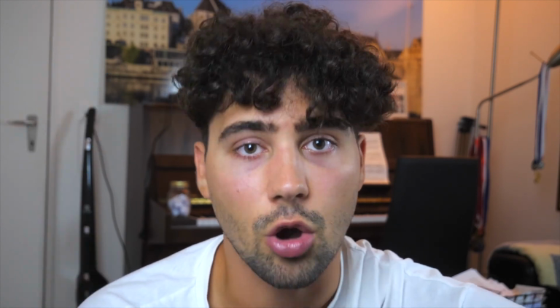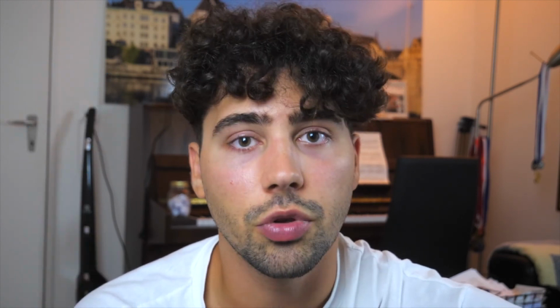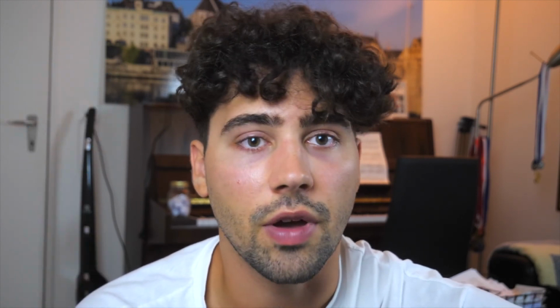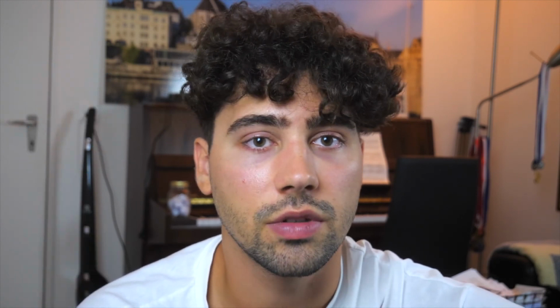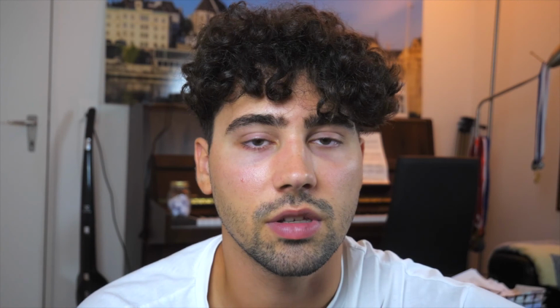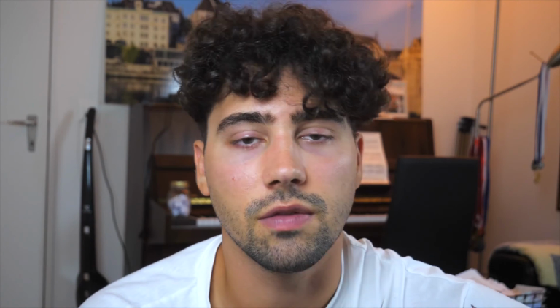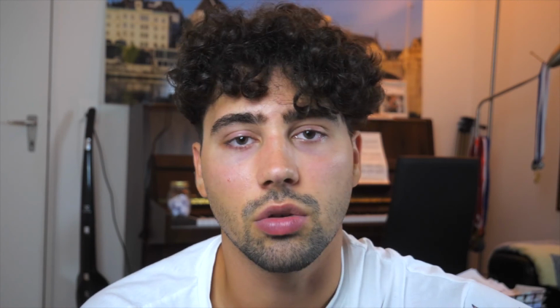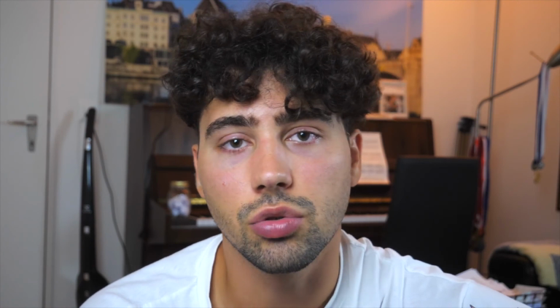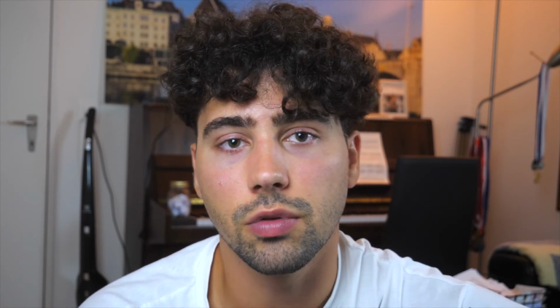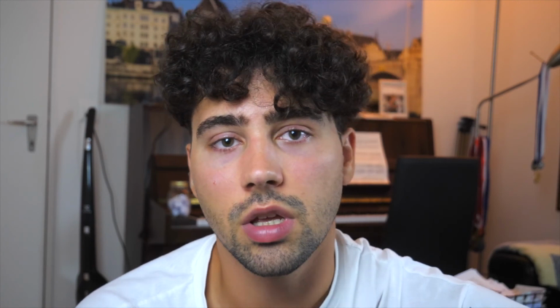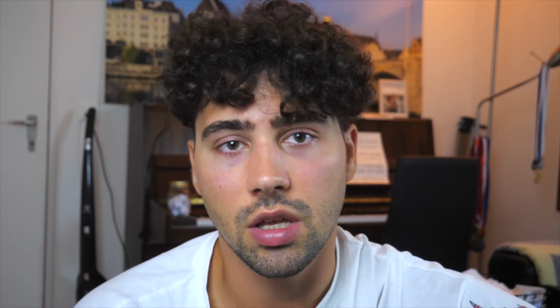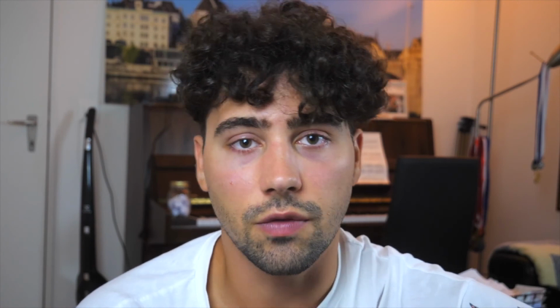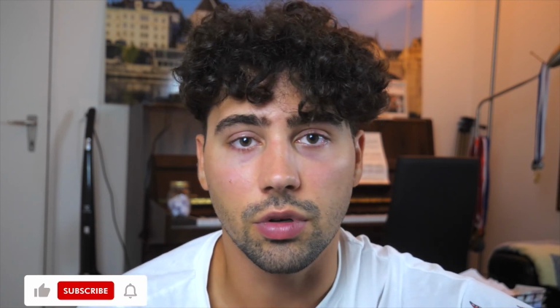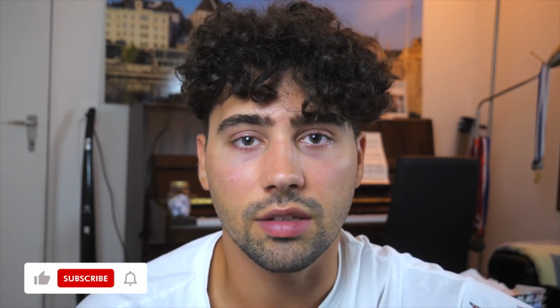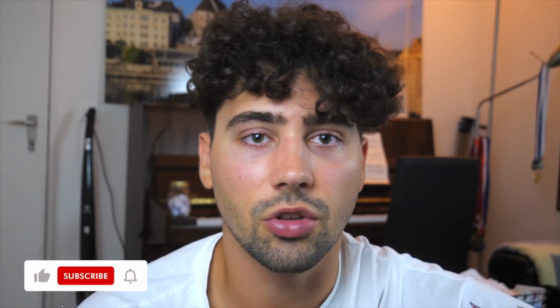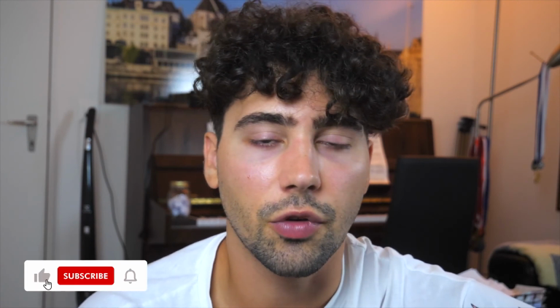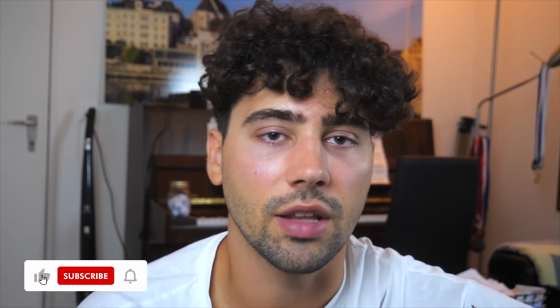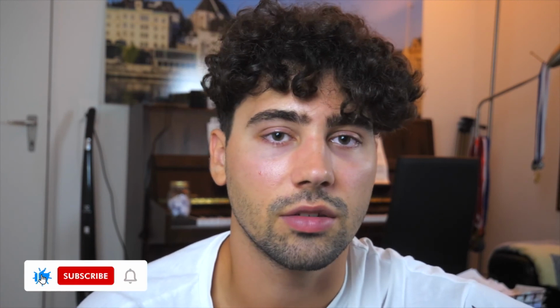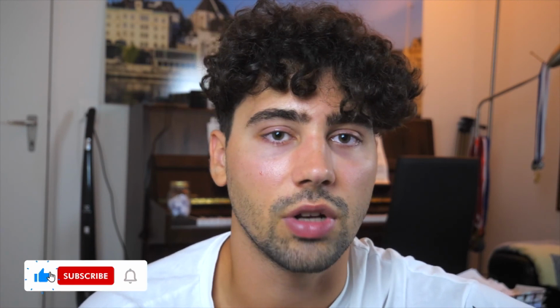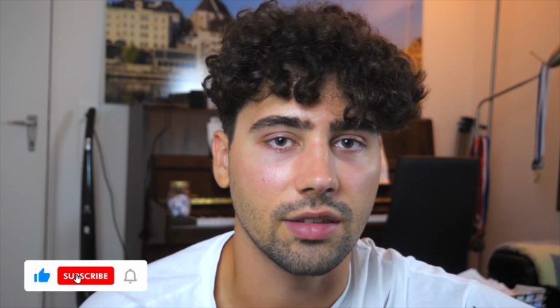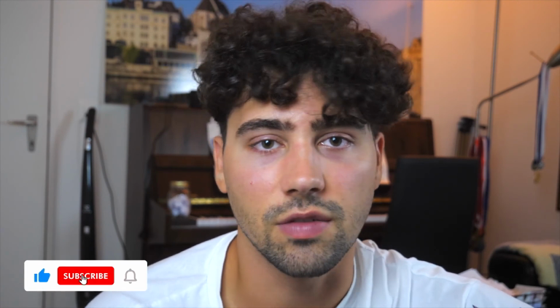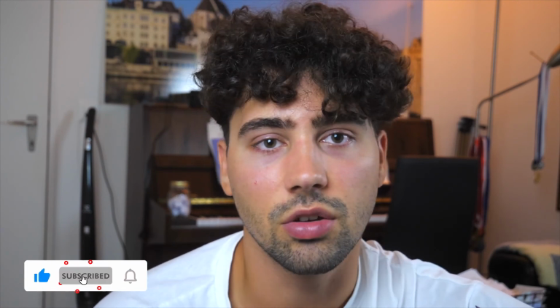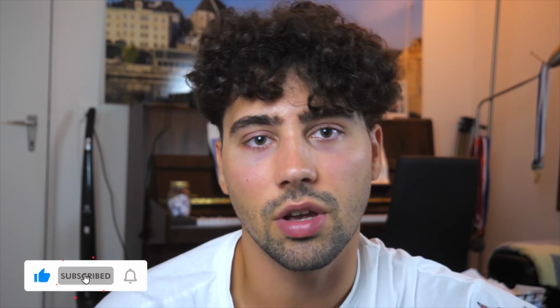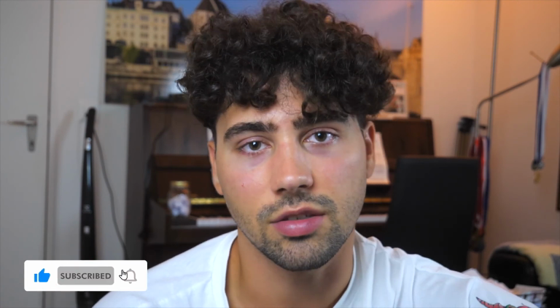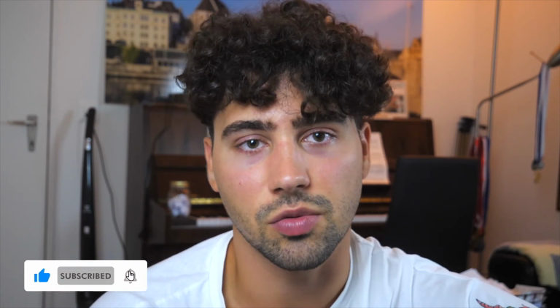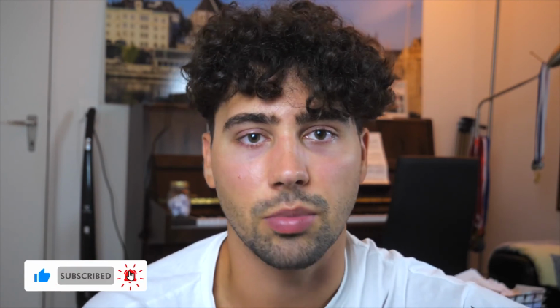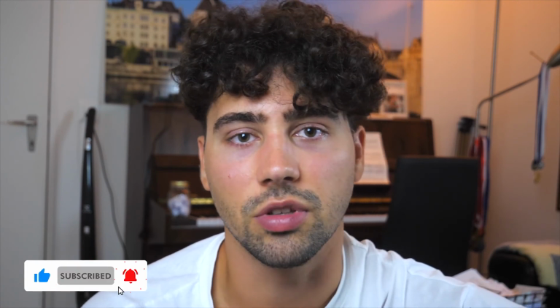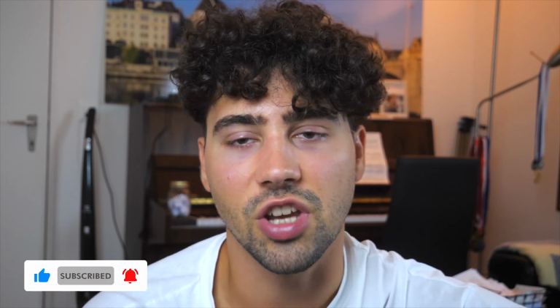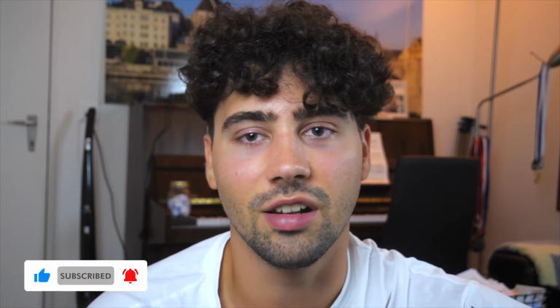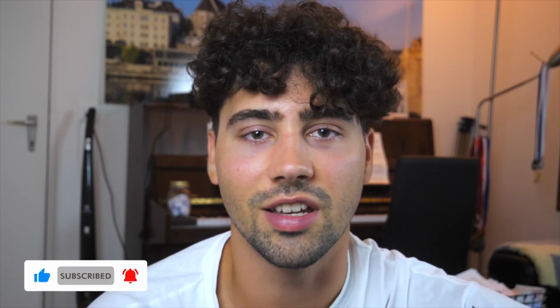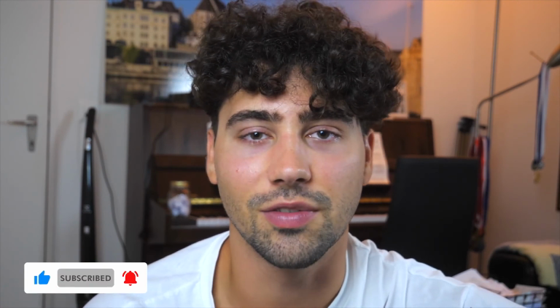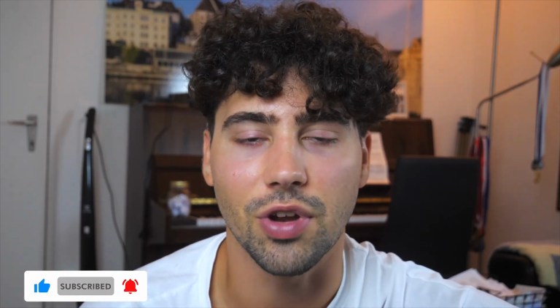I hope you found this video useful. If you did, don't forget to like this video and subscribe to the channel. It's free.